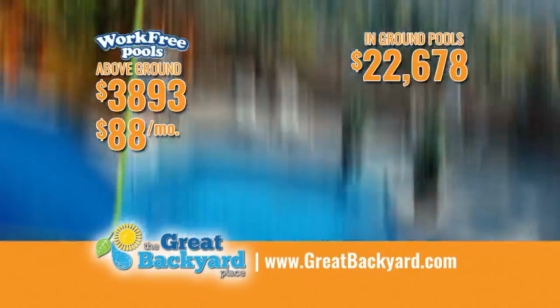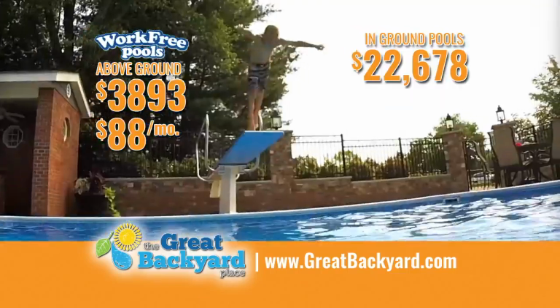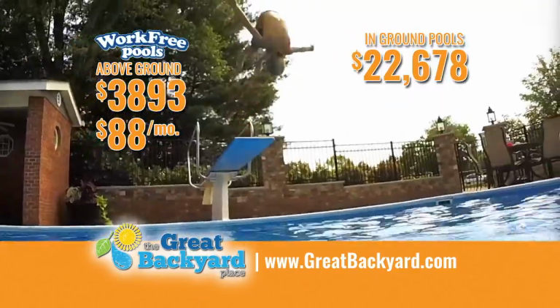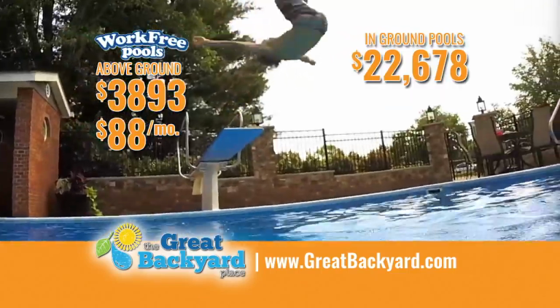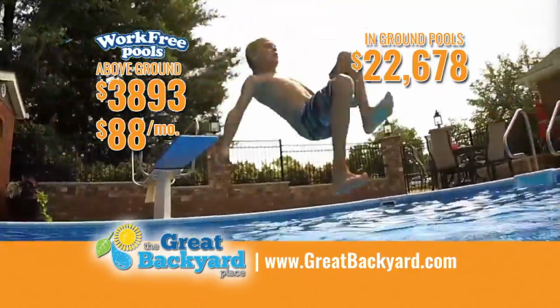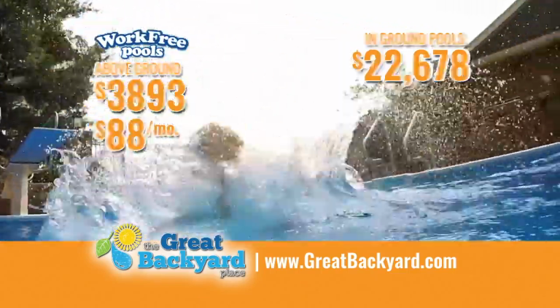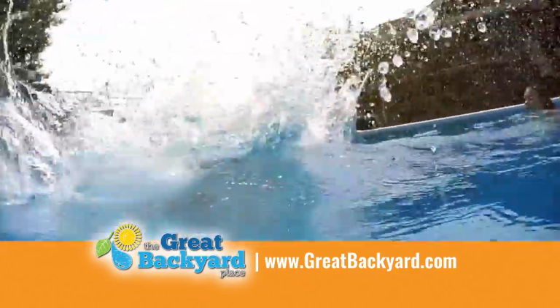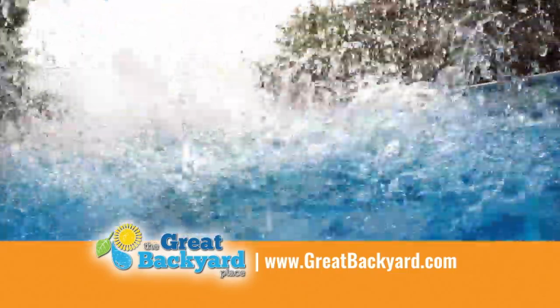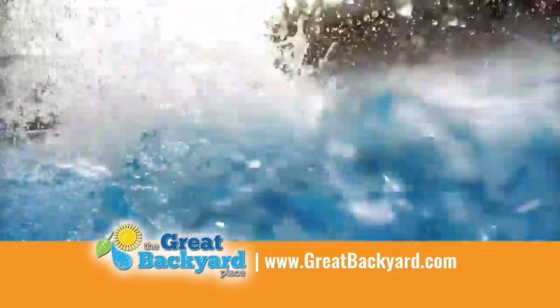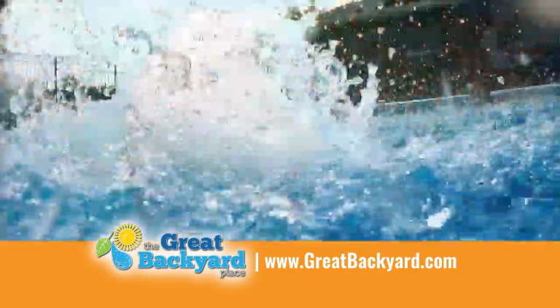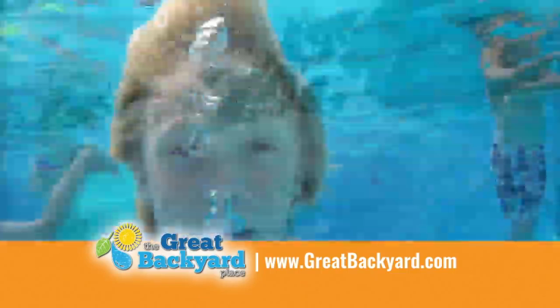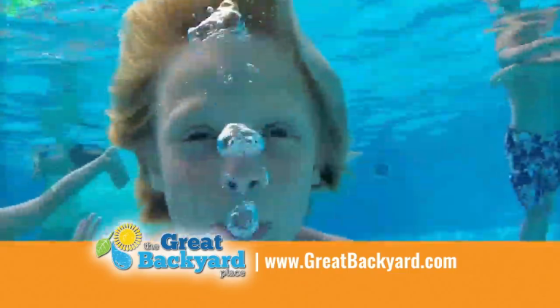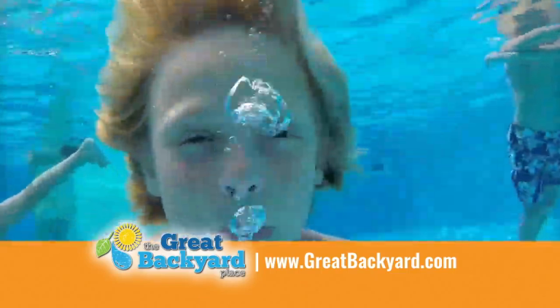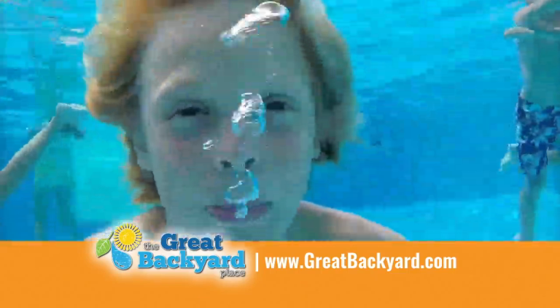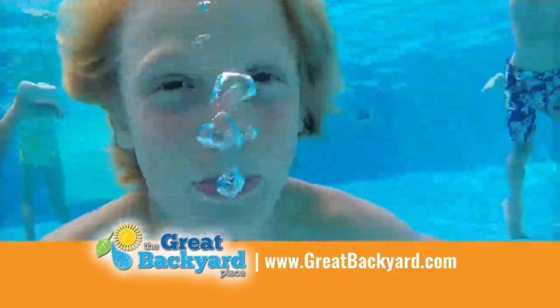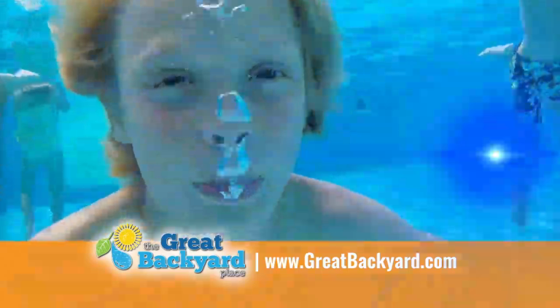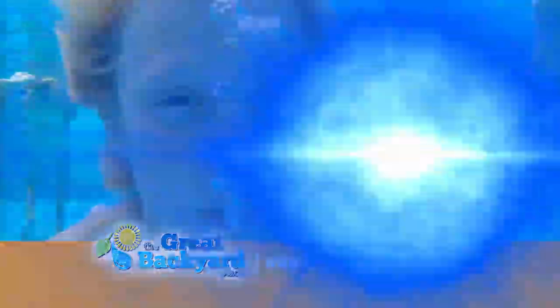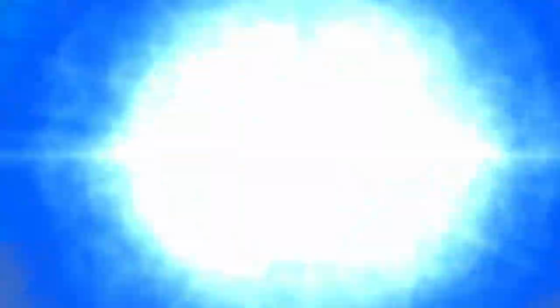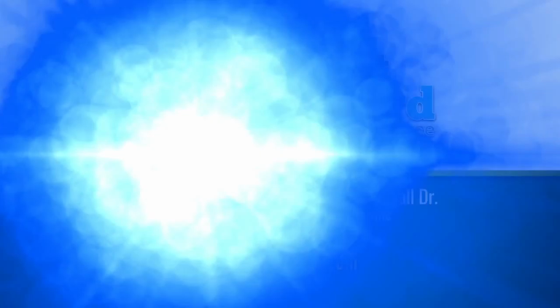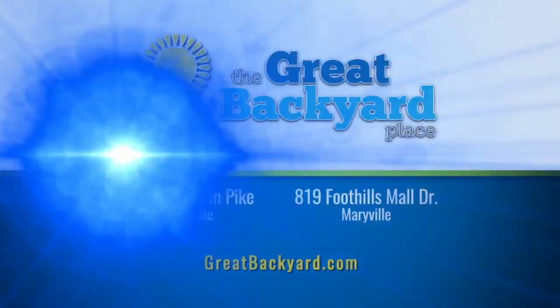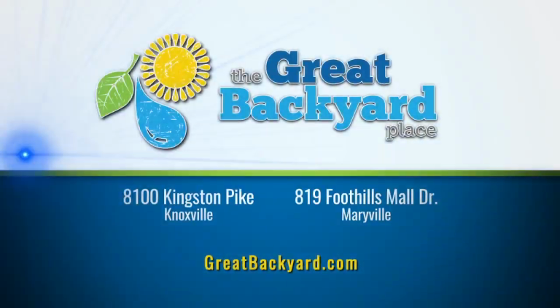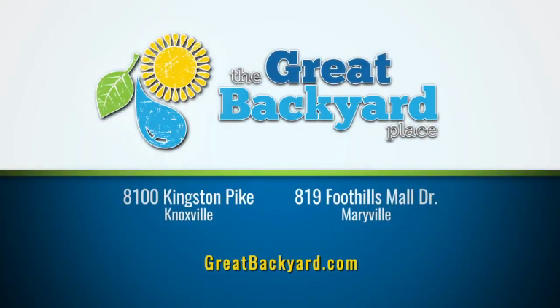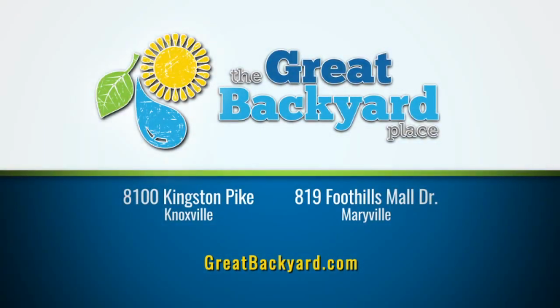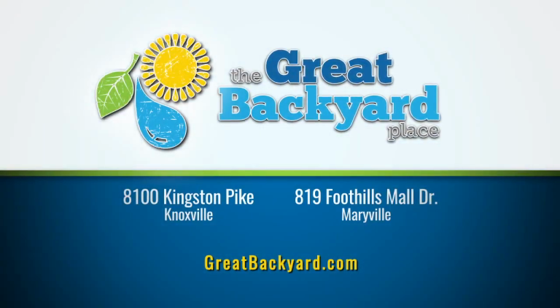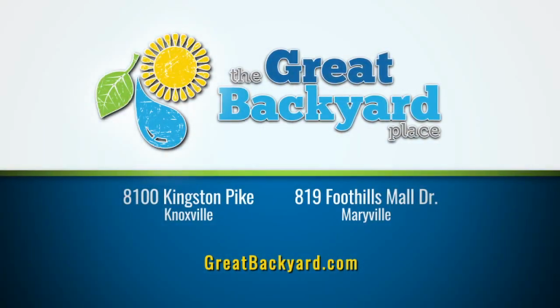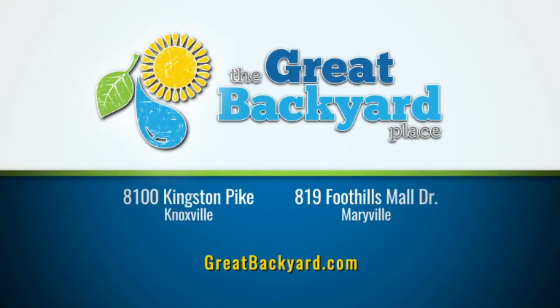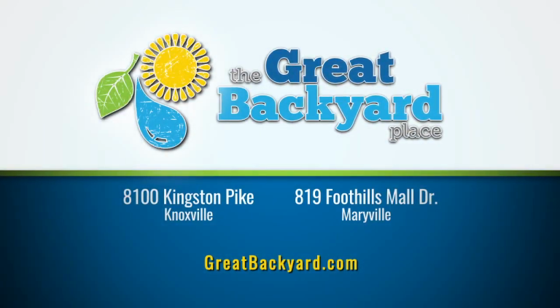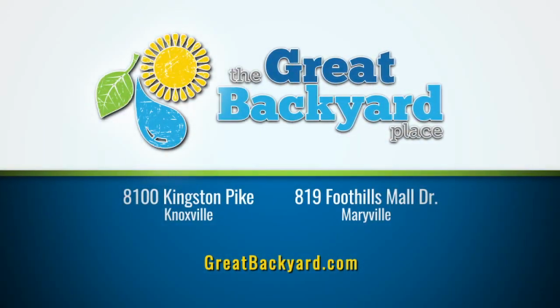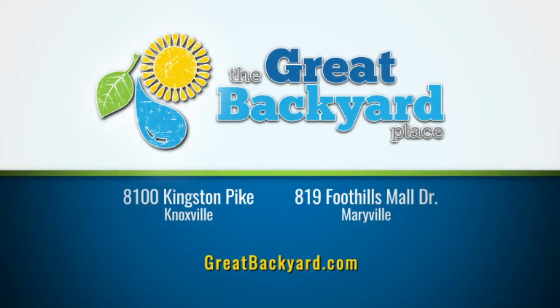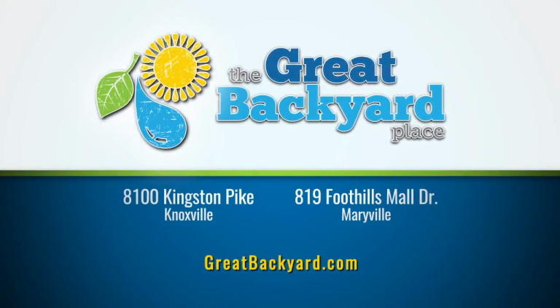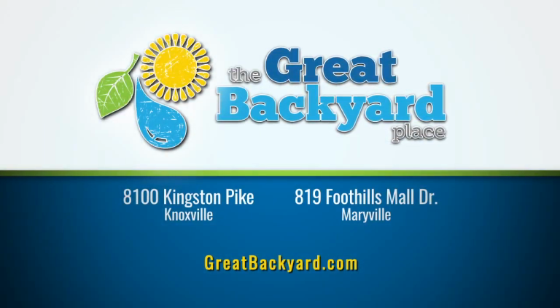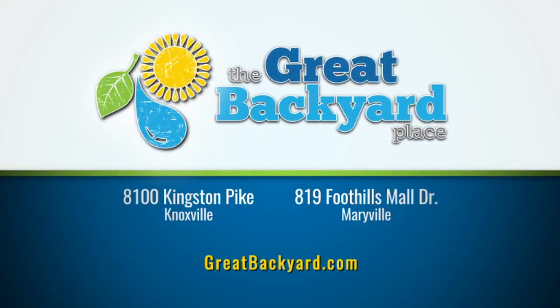Get started now and your Work-Free Pool will be ready to enjoy the summer. The Great Backyard Place, 8100 Kingston Pike.